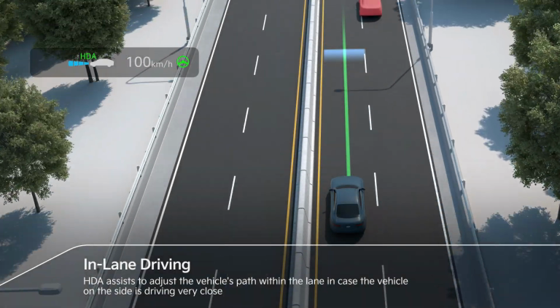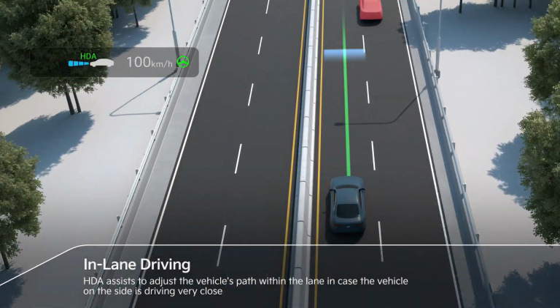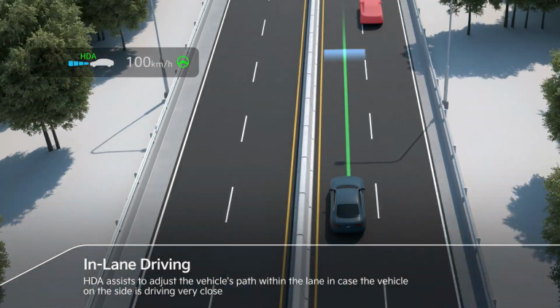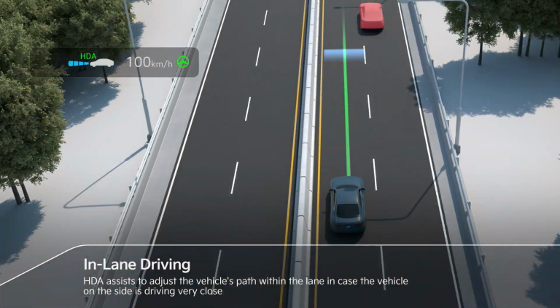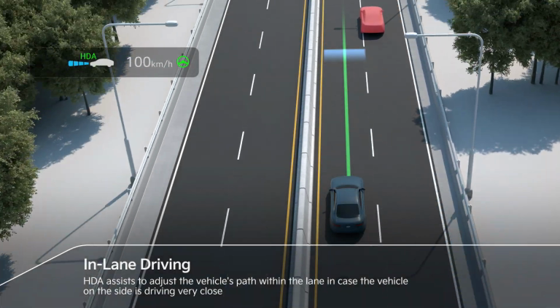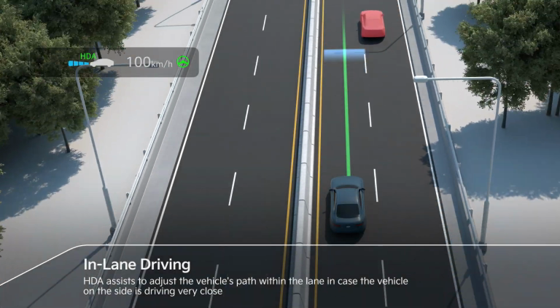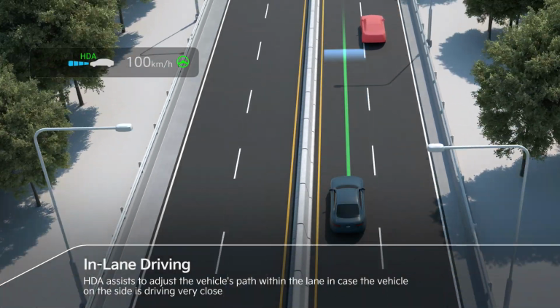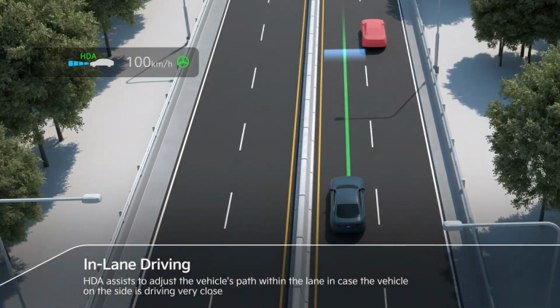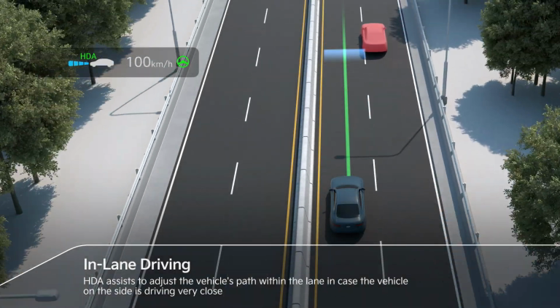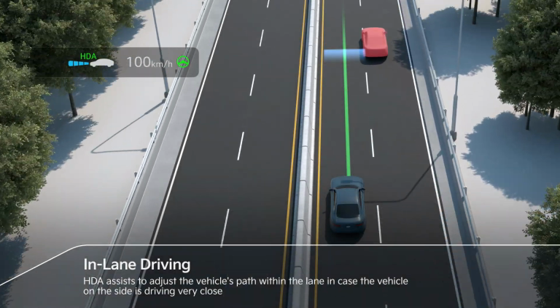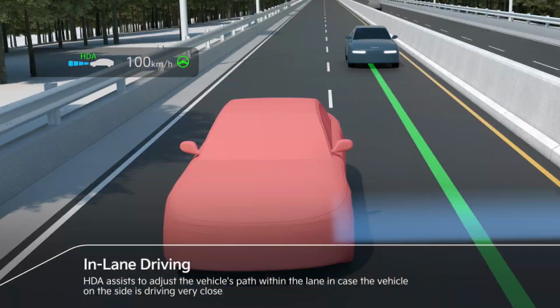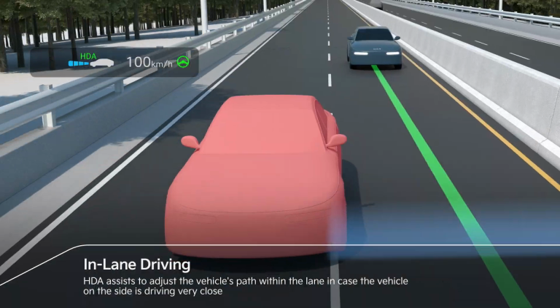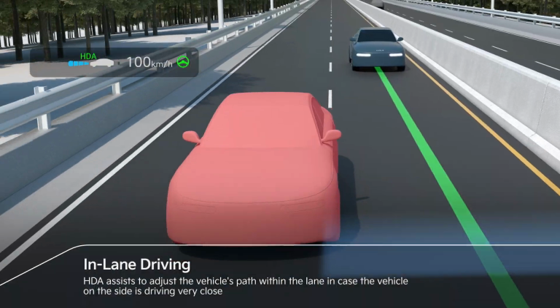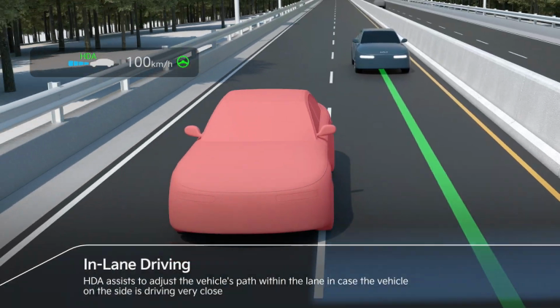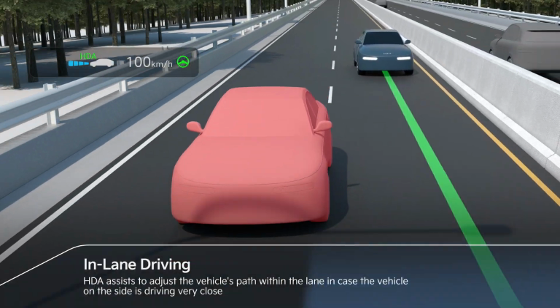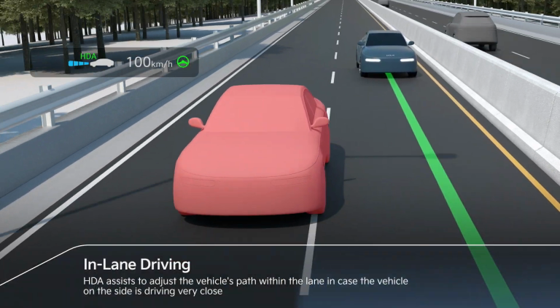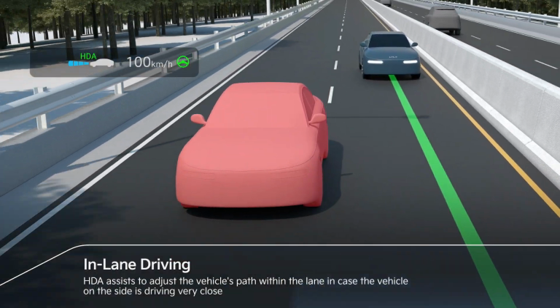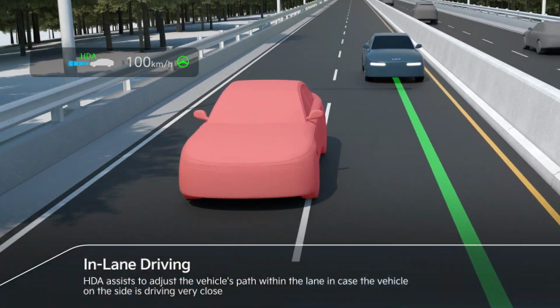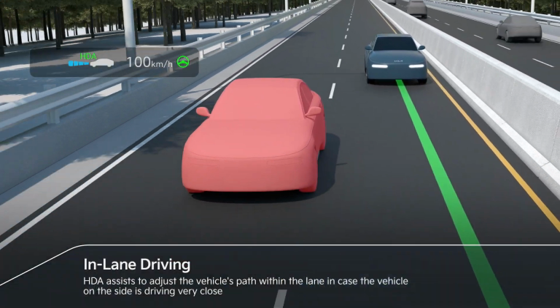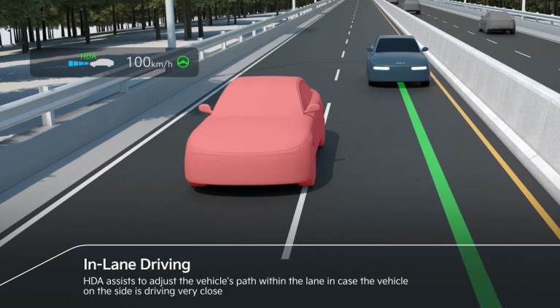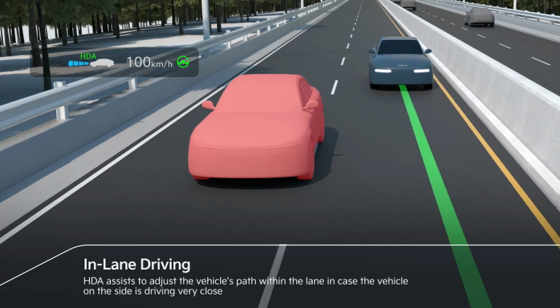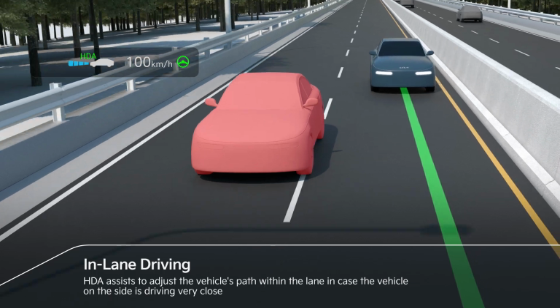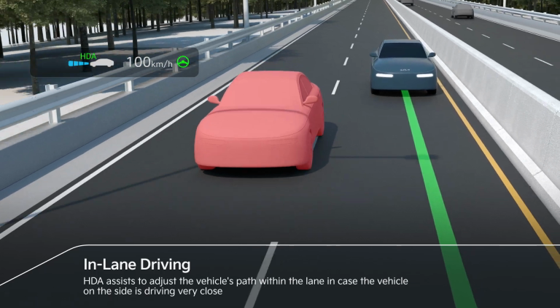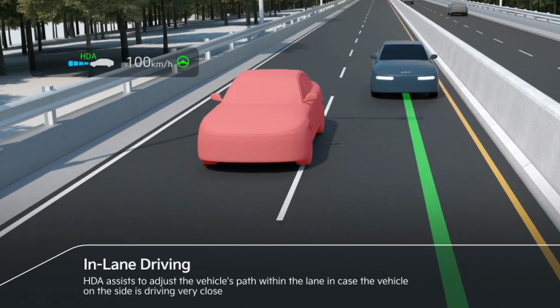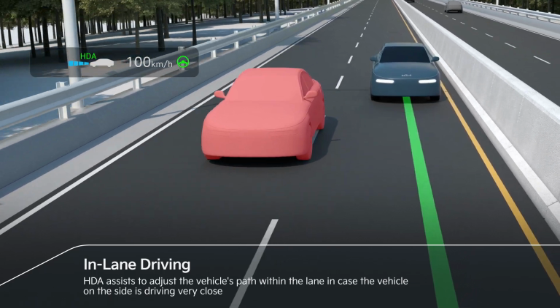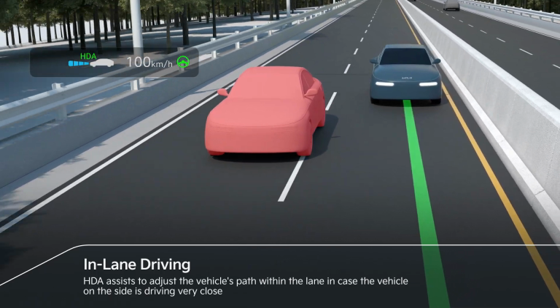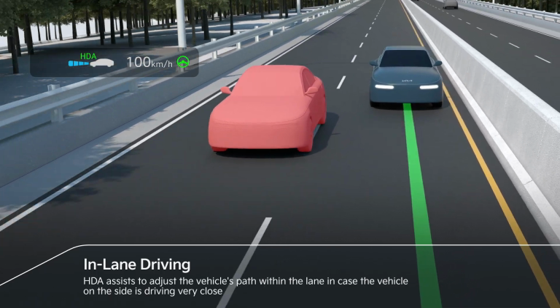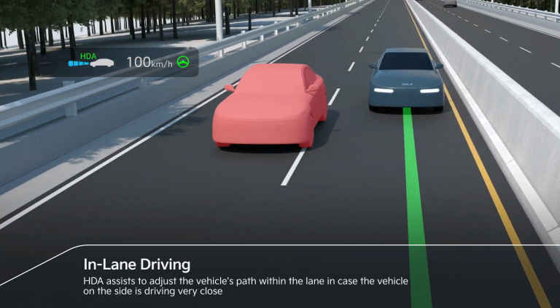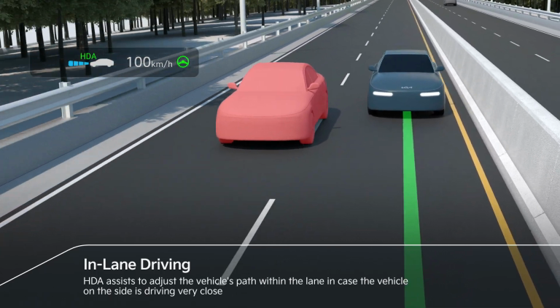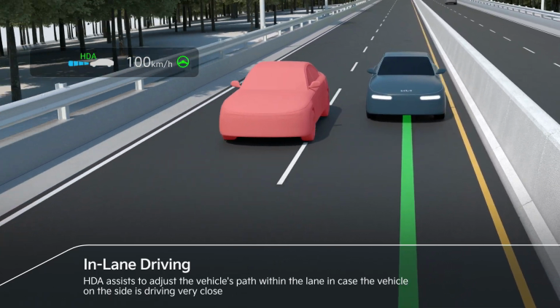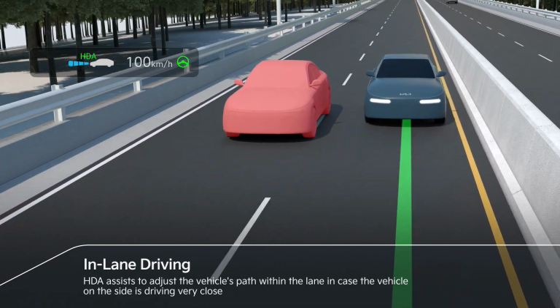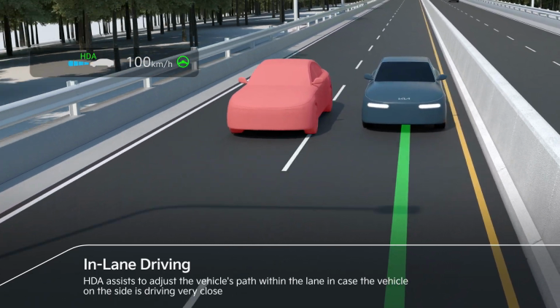In case the vehicle on the side is driving very close, HDA assists to adjust the vehicle's path.